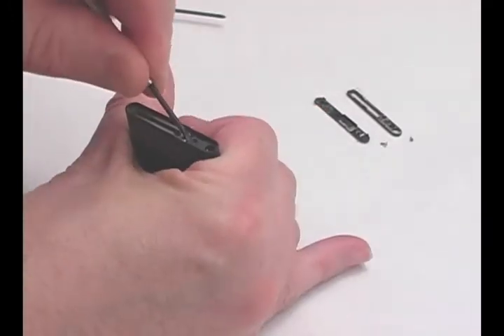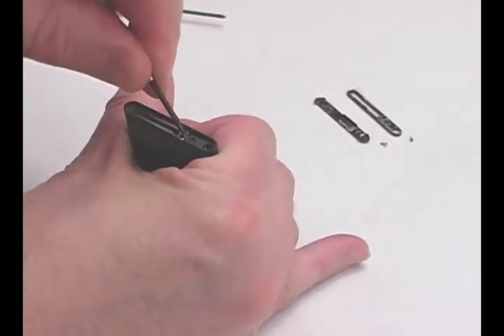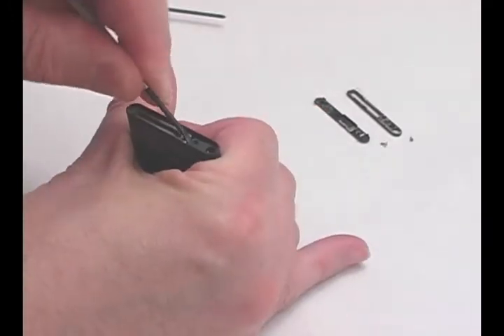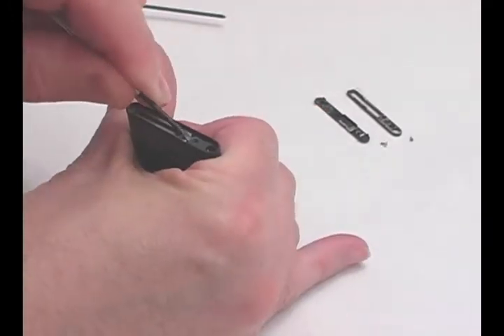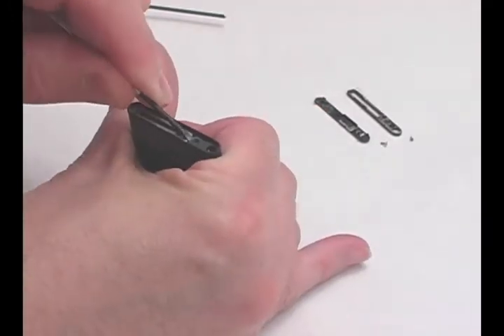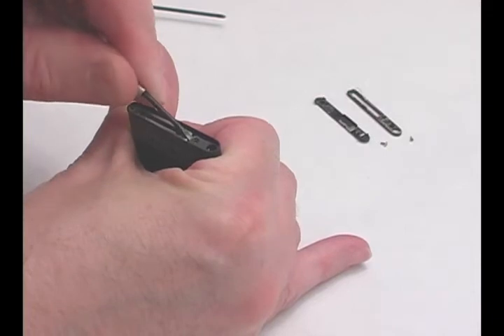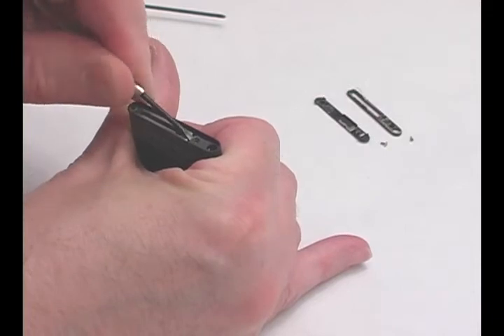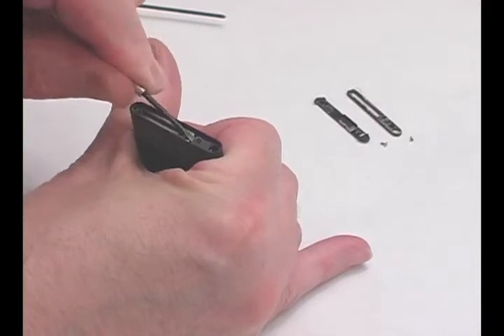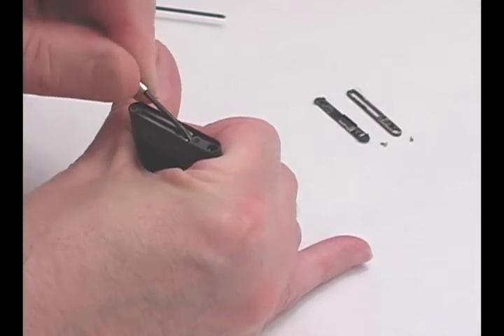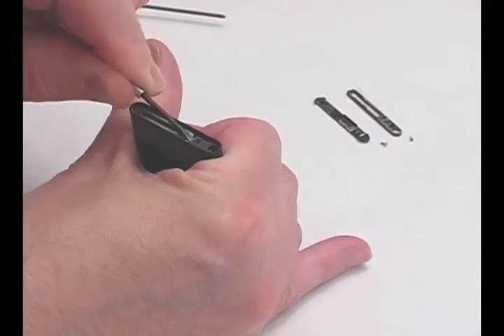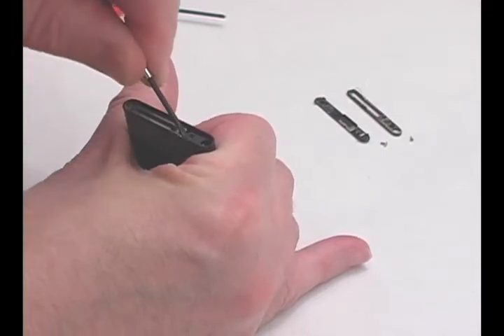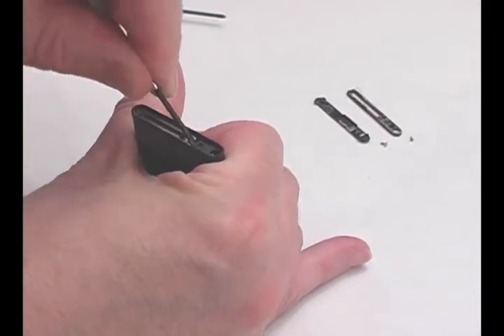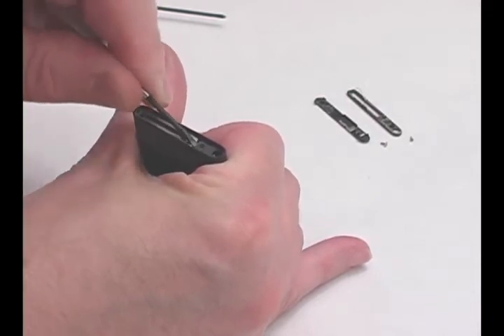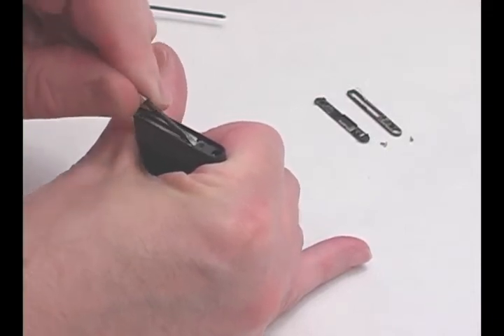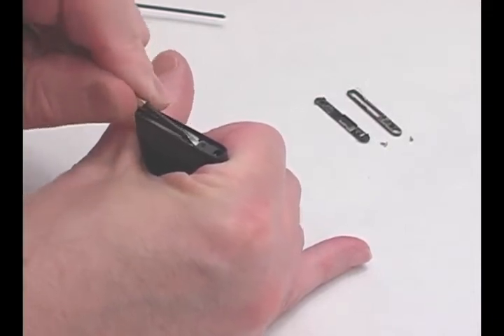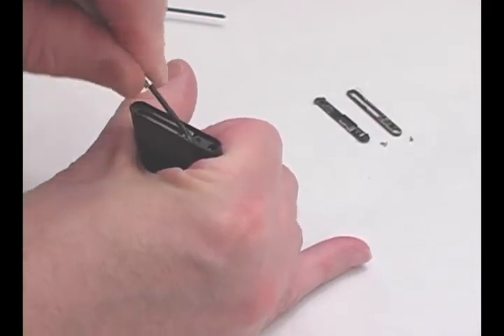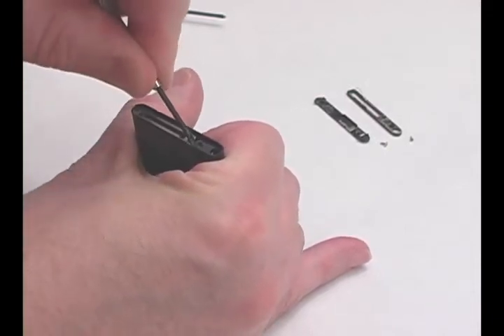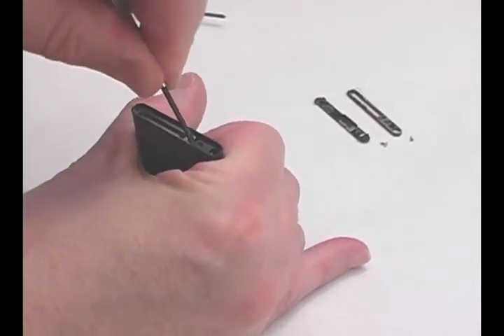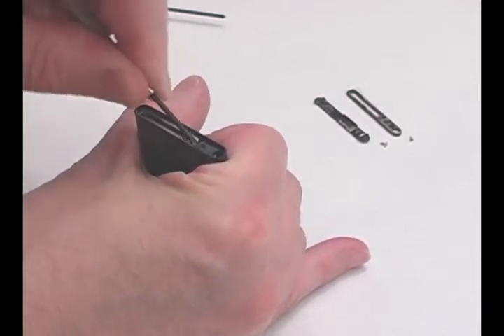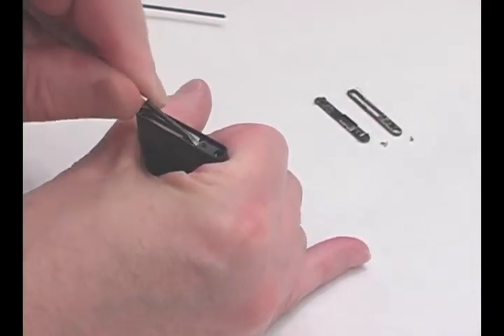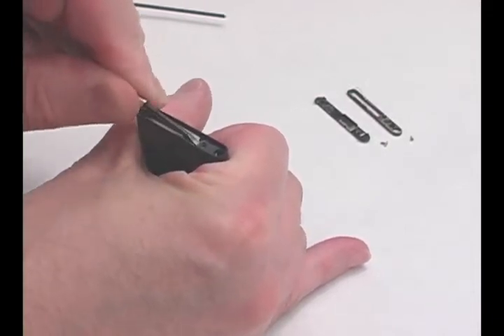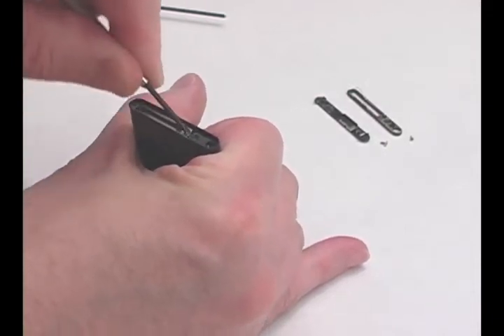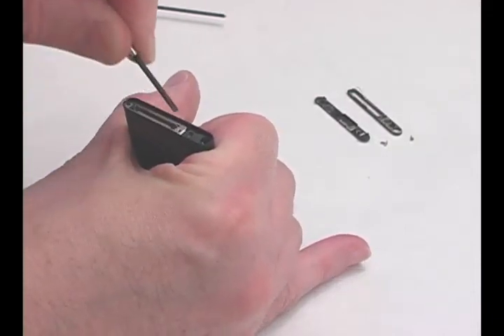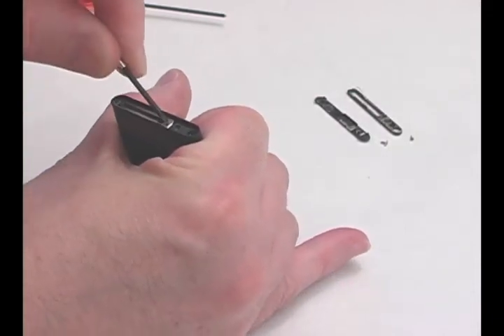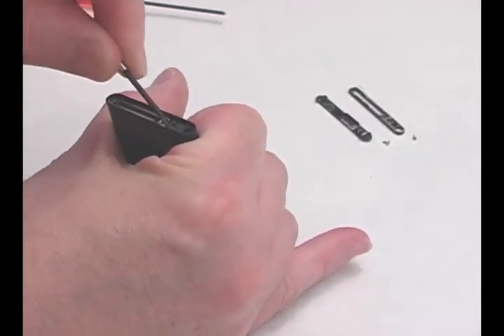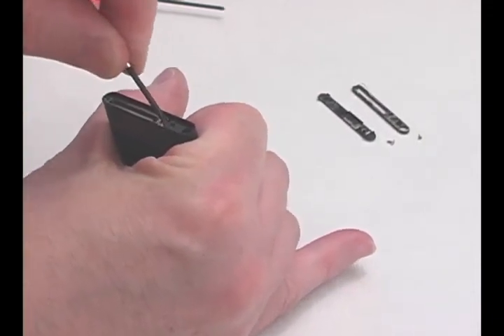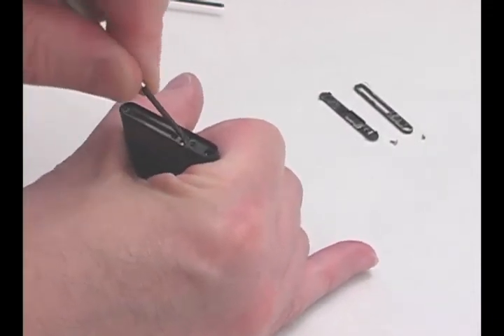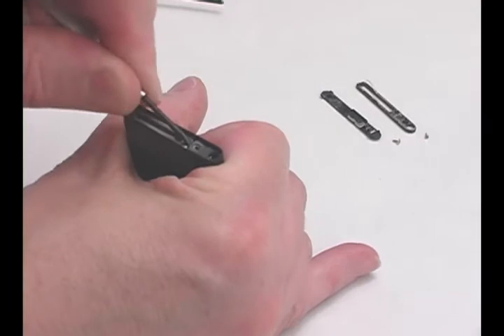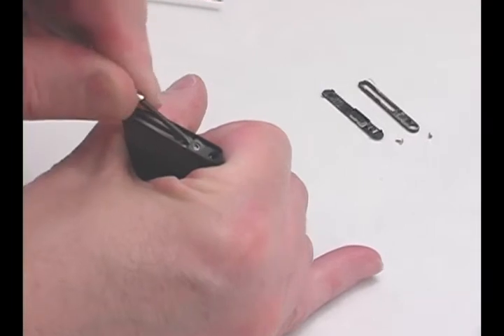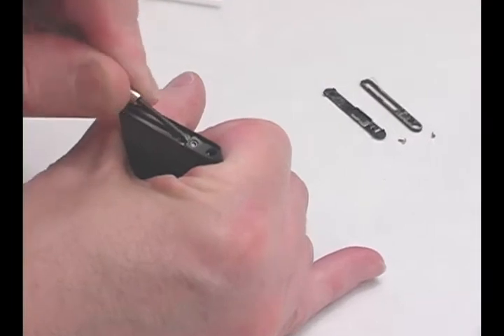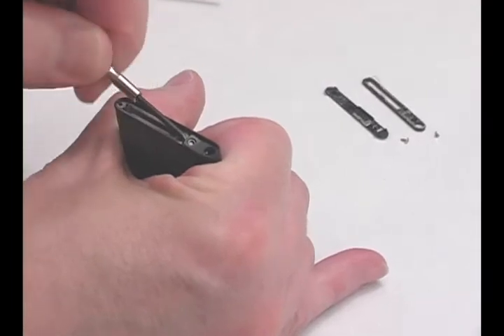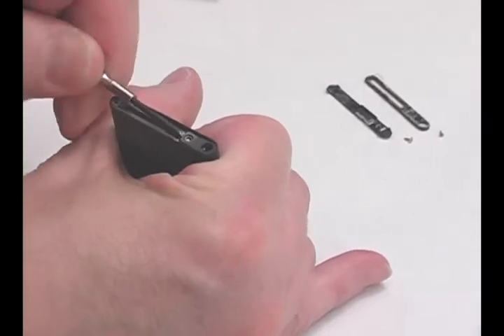Carefully pry up the headphone jack. It should come straight out of the case. Be careful not to damage the ribbon cable attached to the jack.